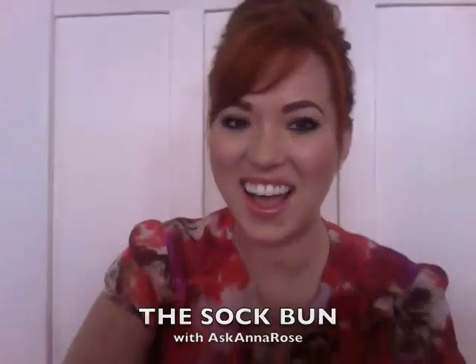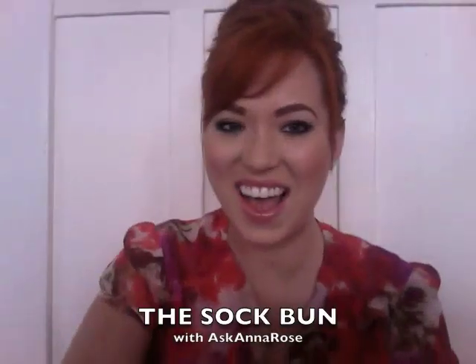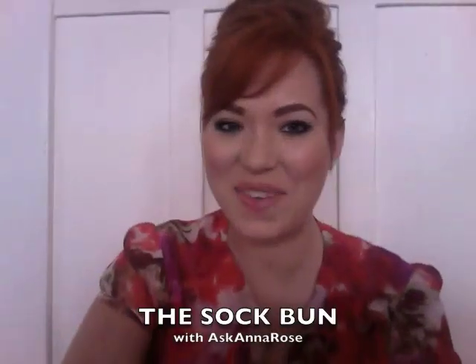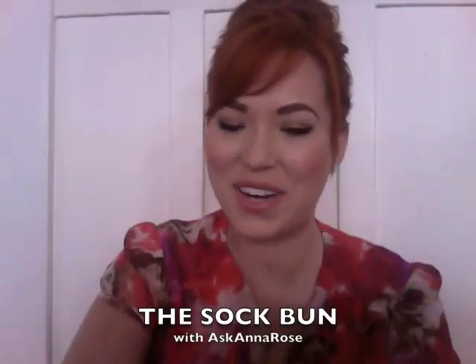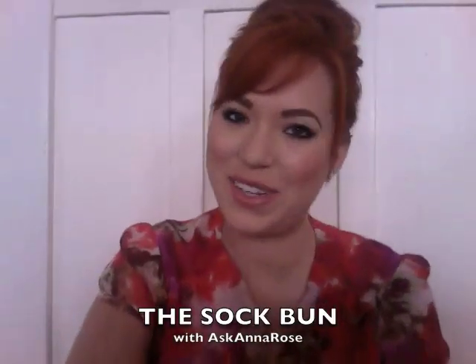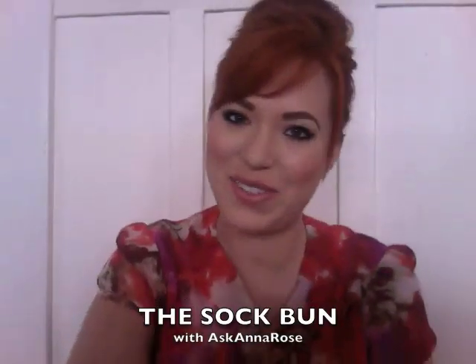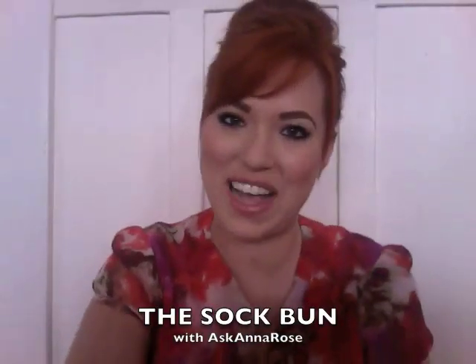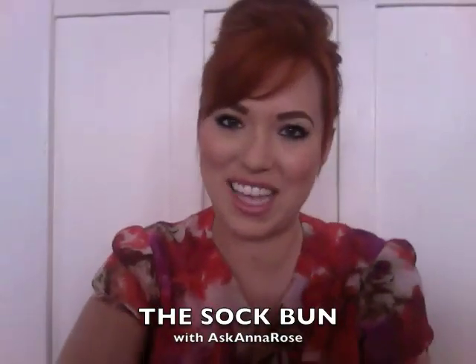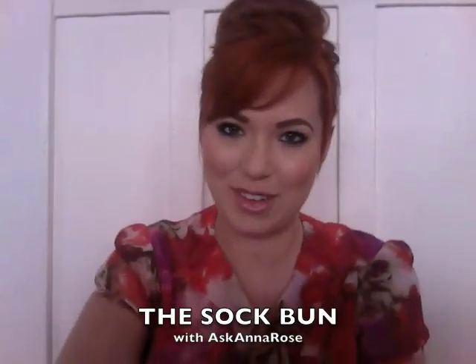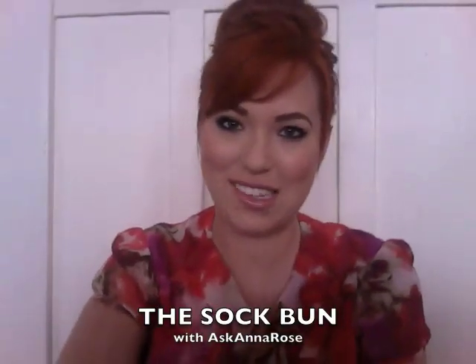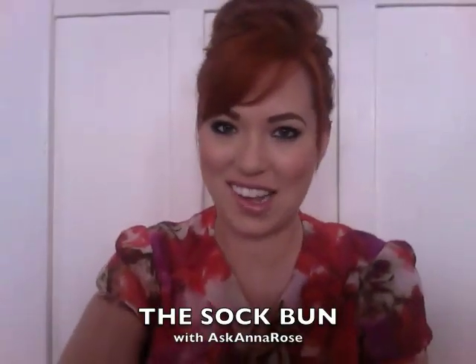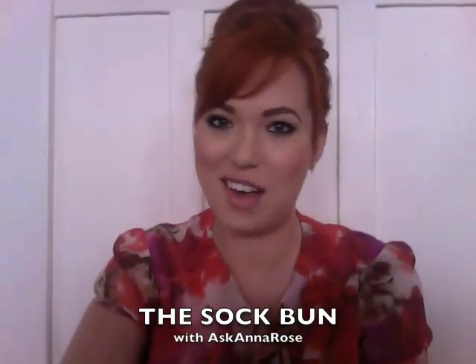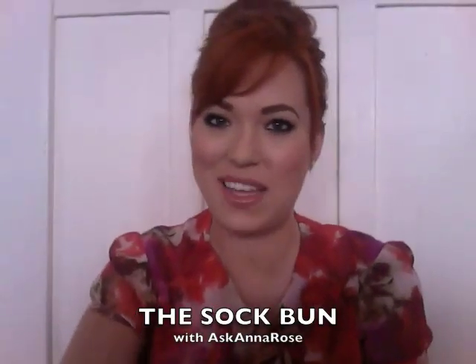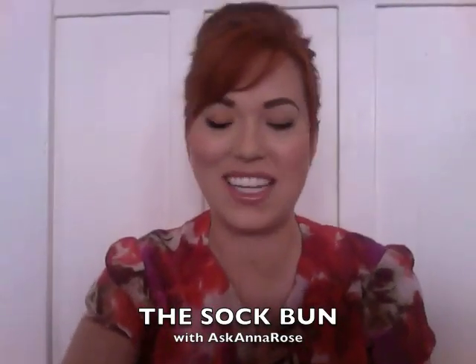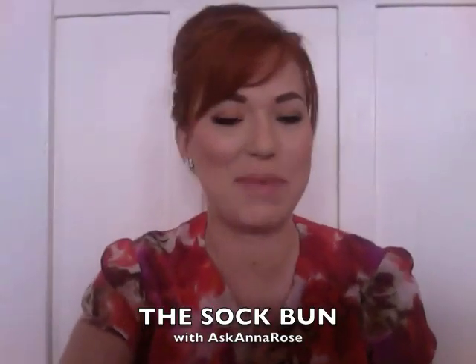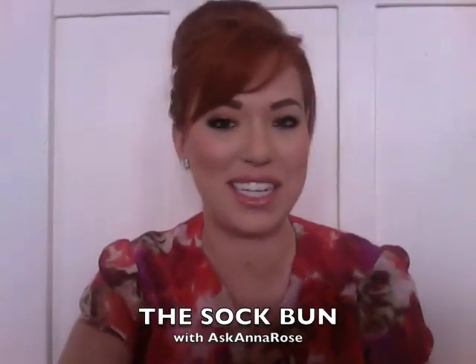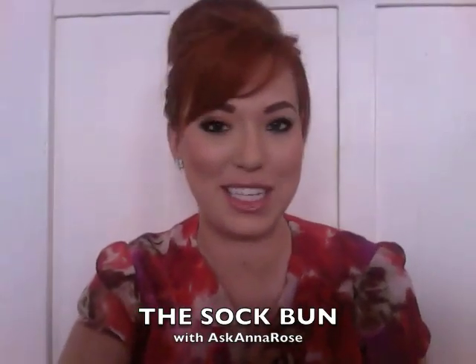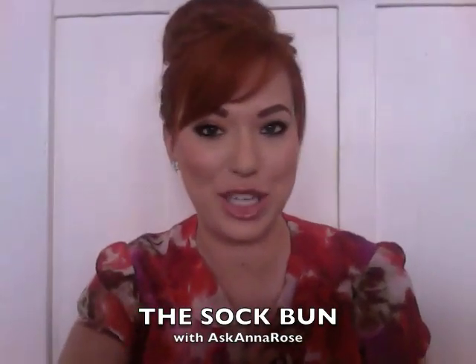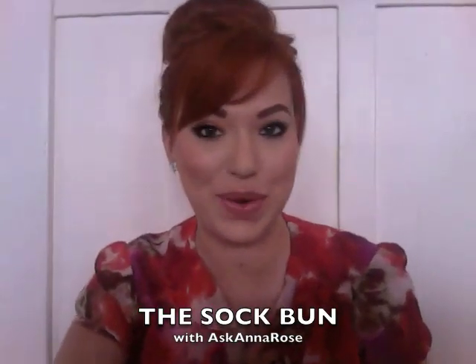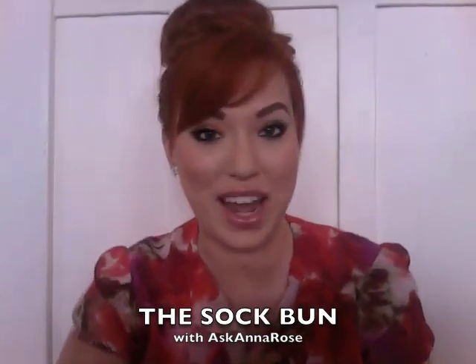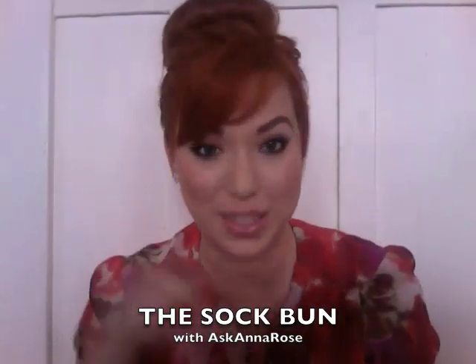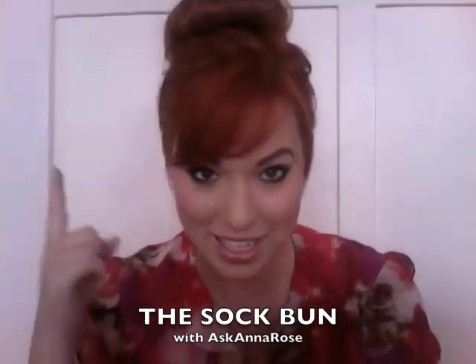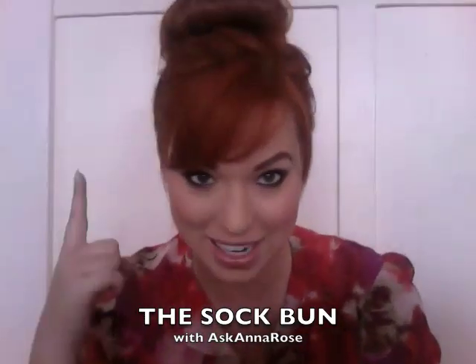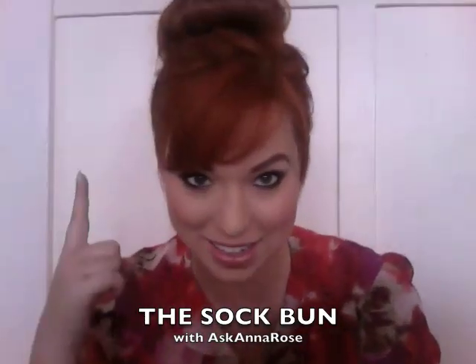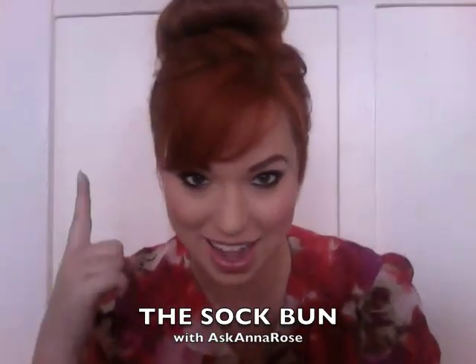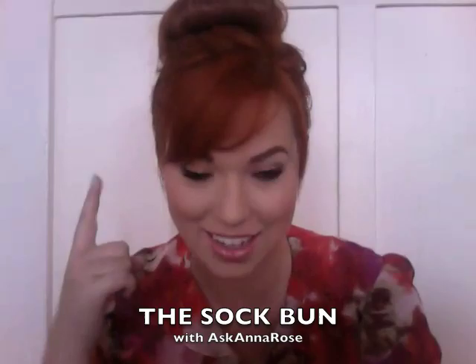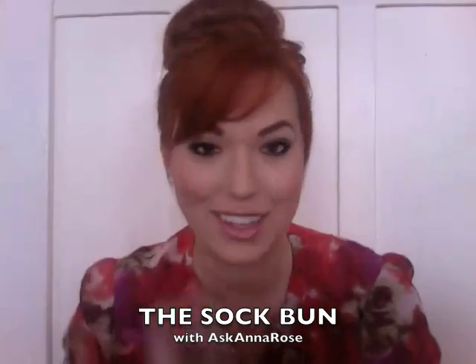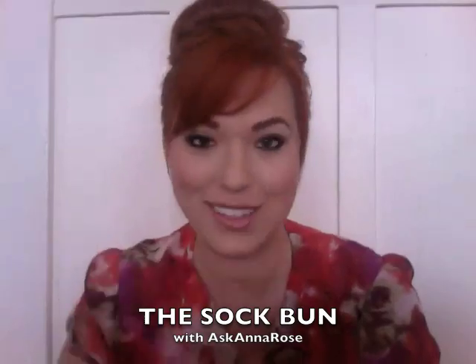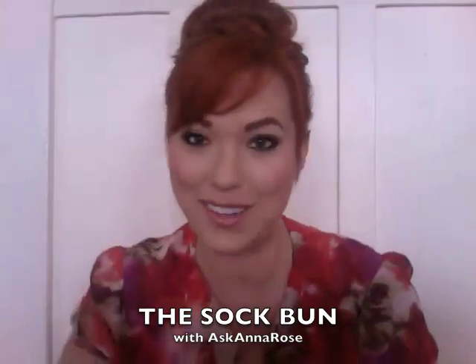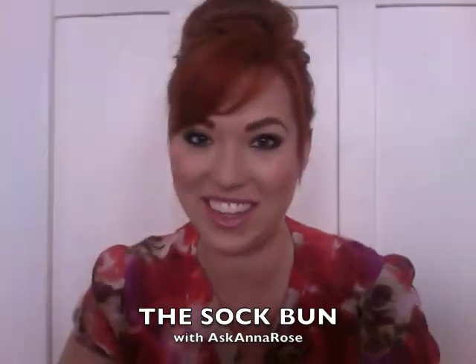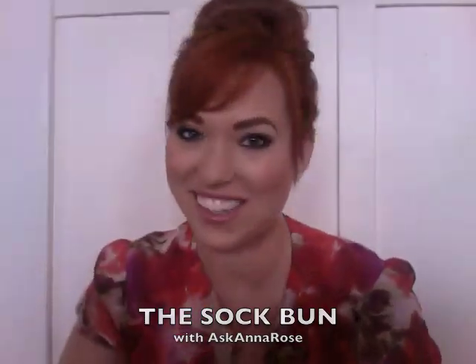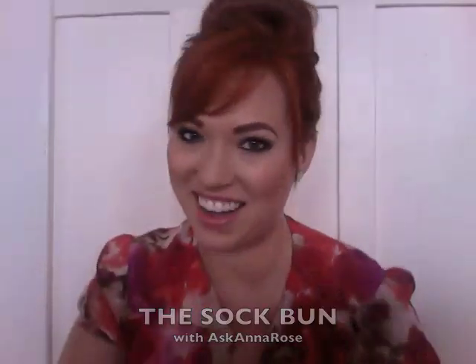Hi, I'm Anna Rose from AskAnnaRose.com, and today I'm going to teach you how to do this hairstyle using only a sock.